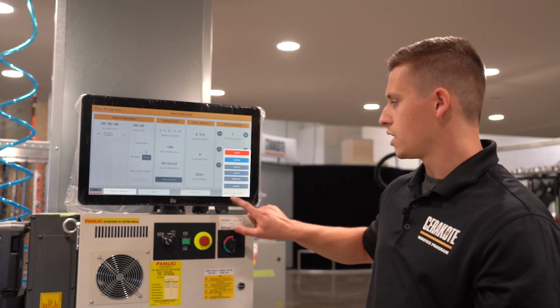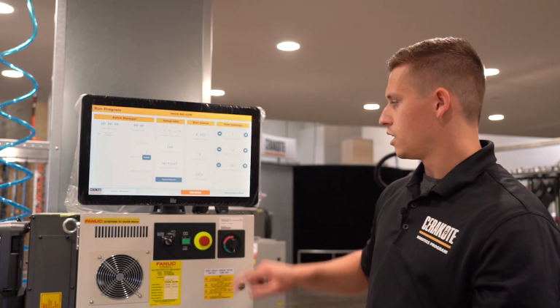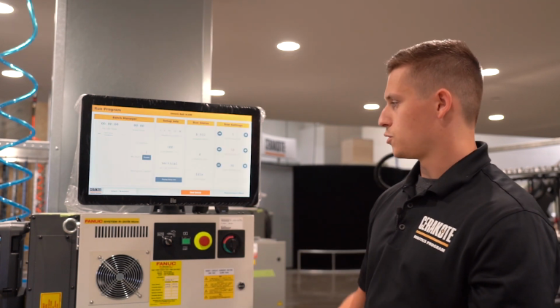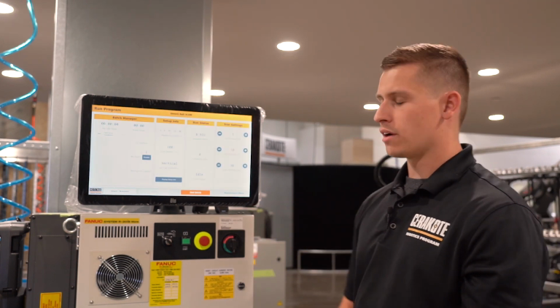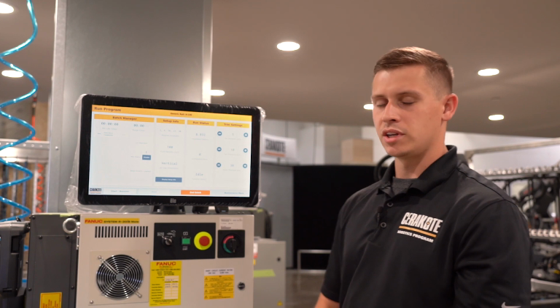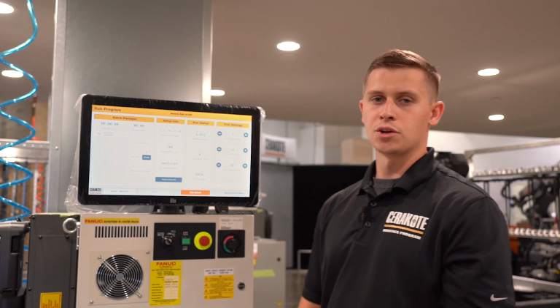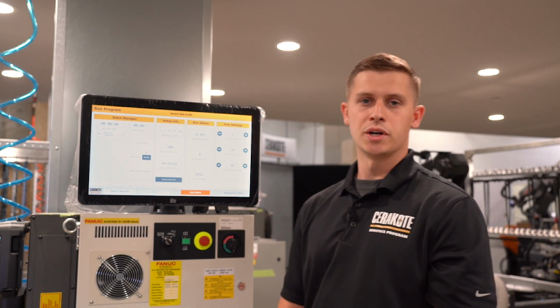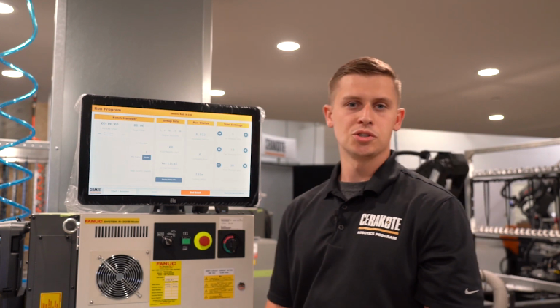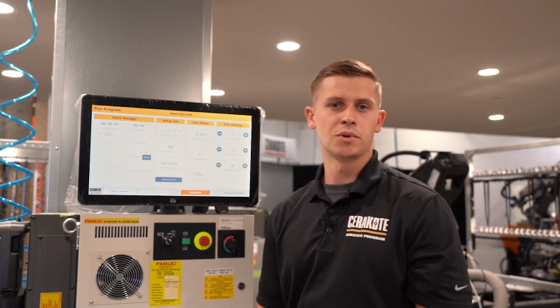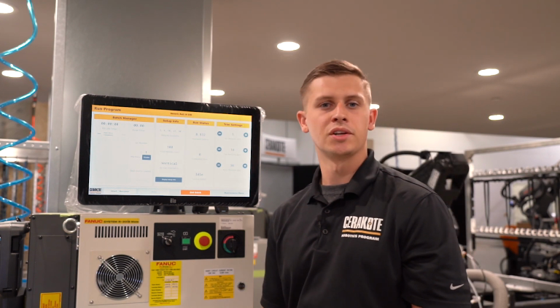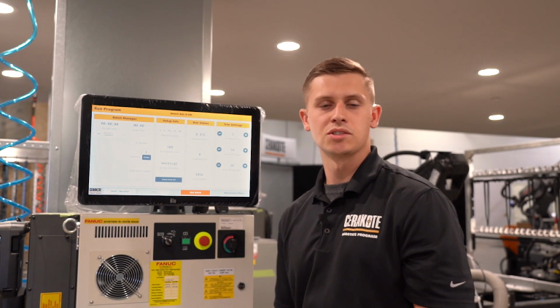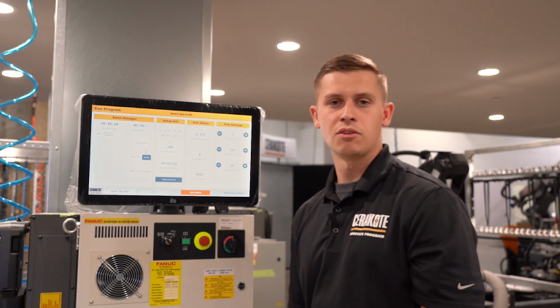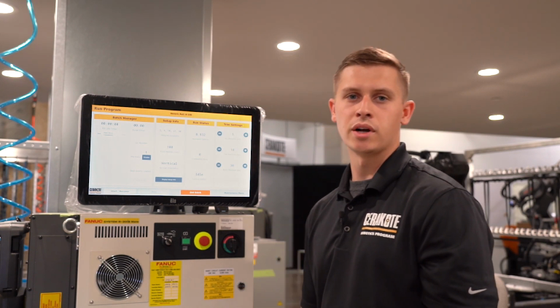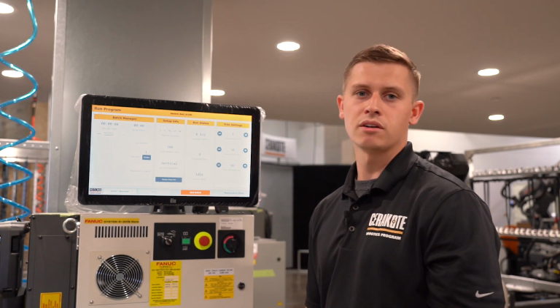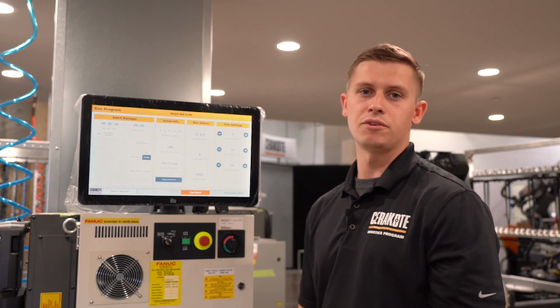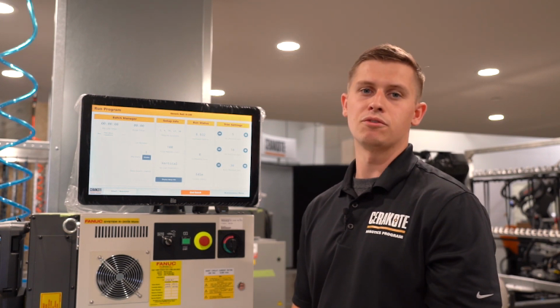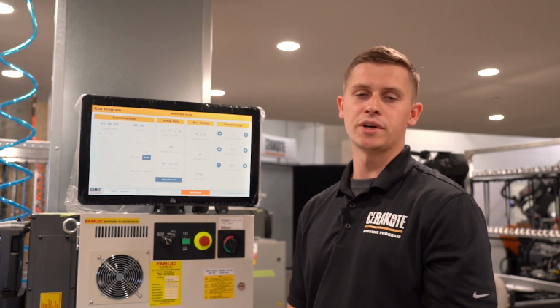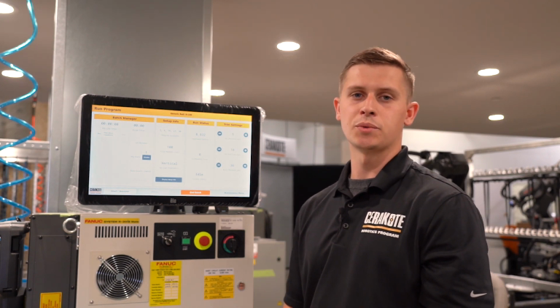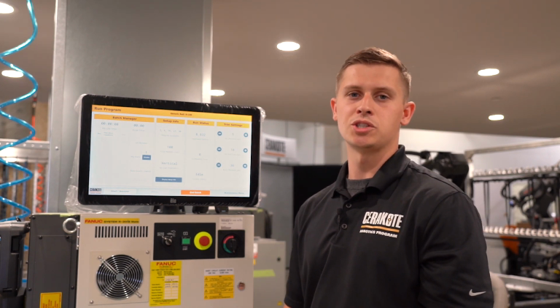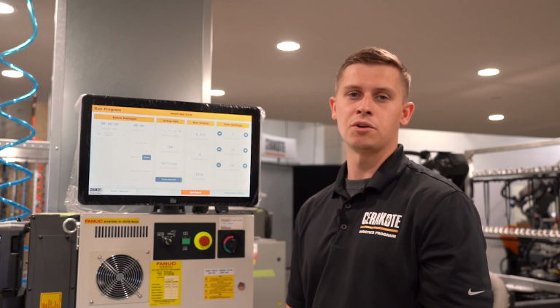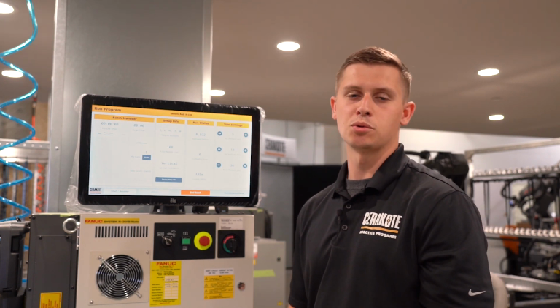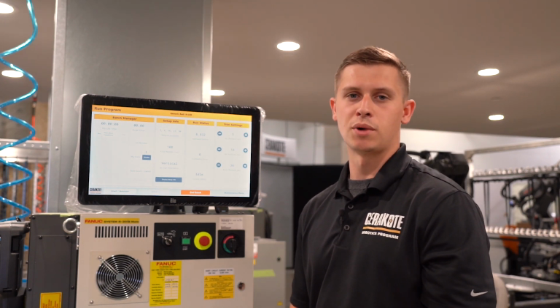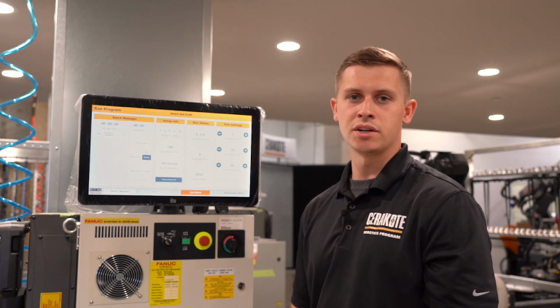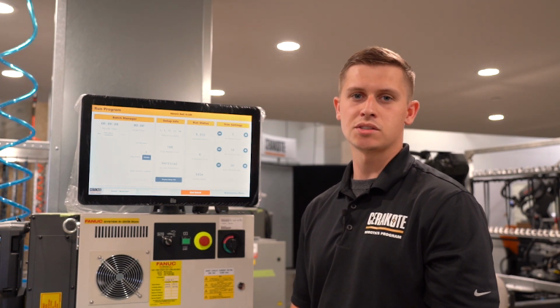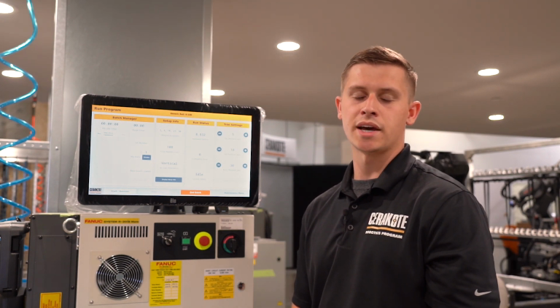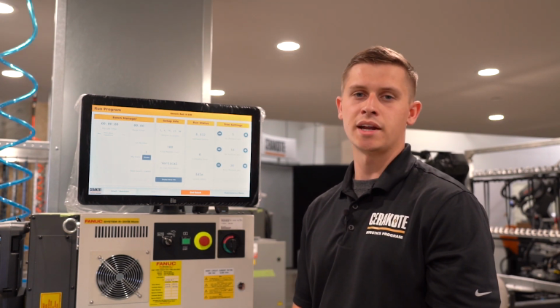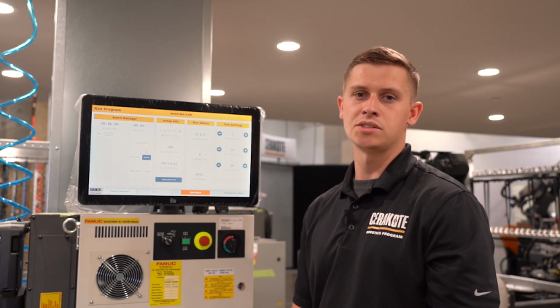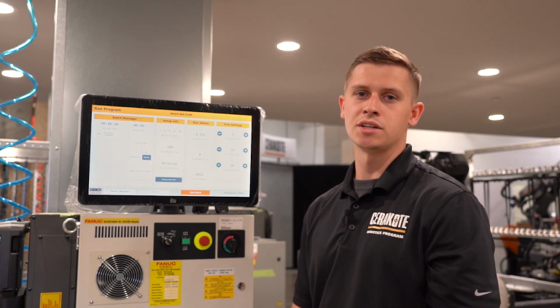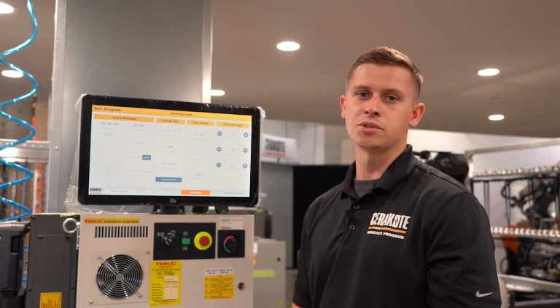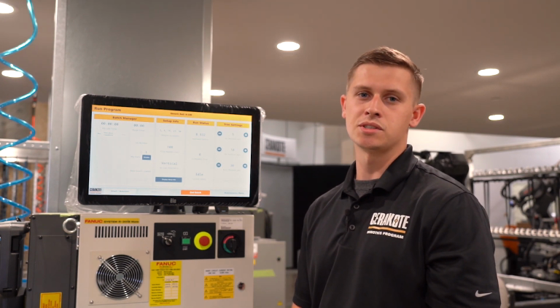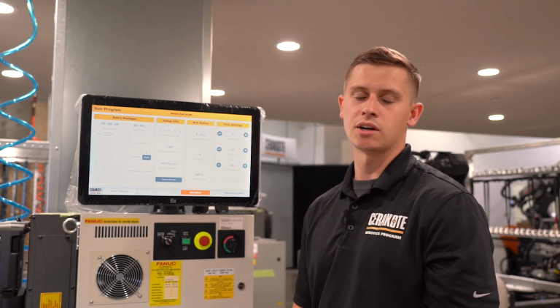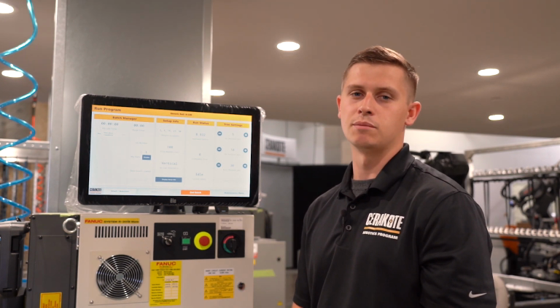If you have any other questions regarding the software, feel free to reach out to robotics@nicindustries.com.